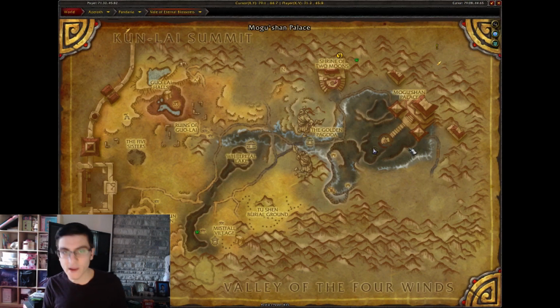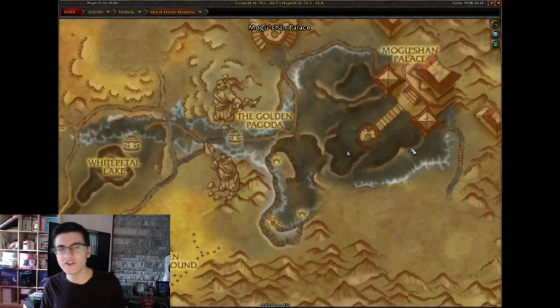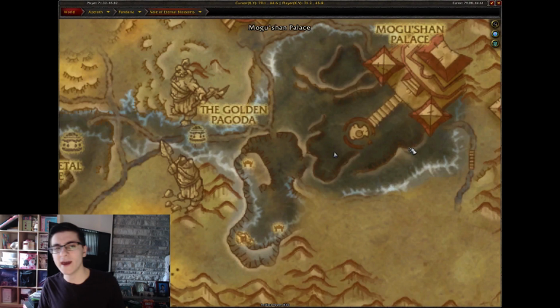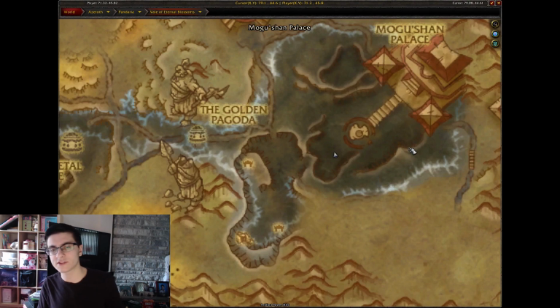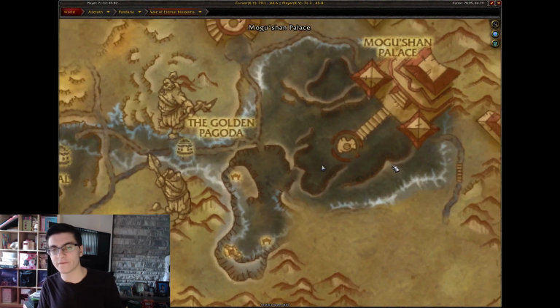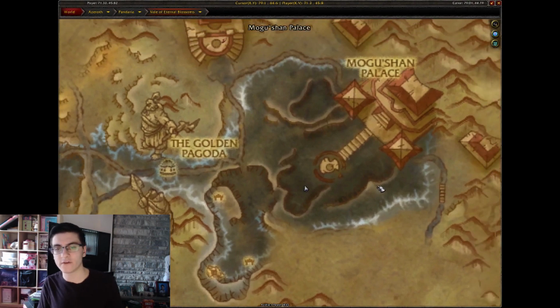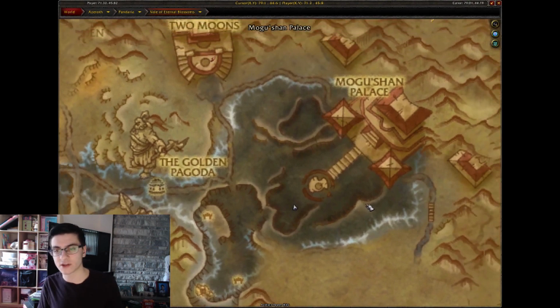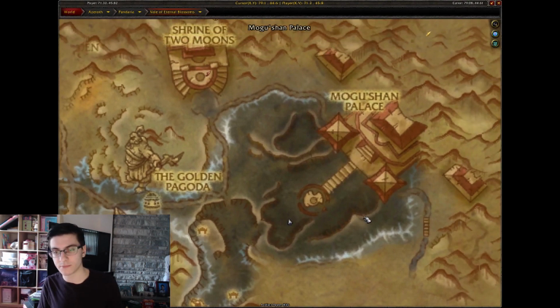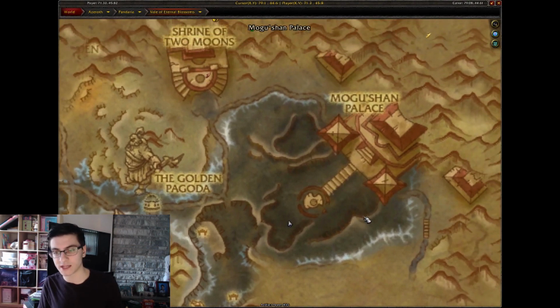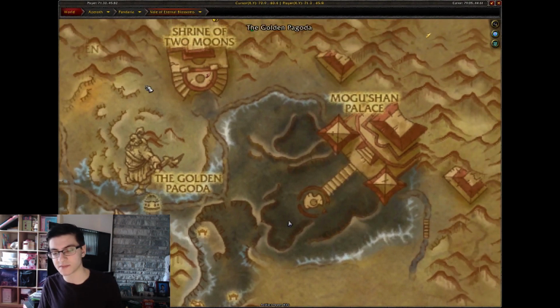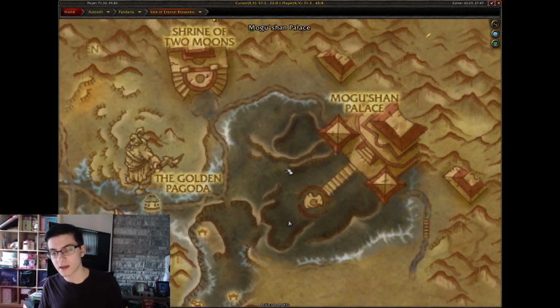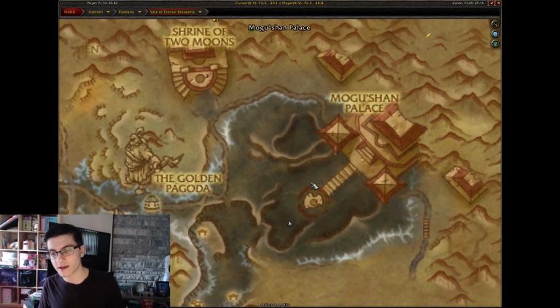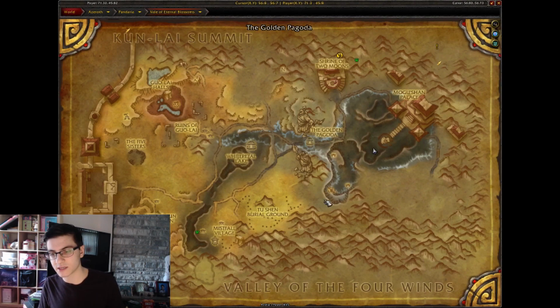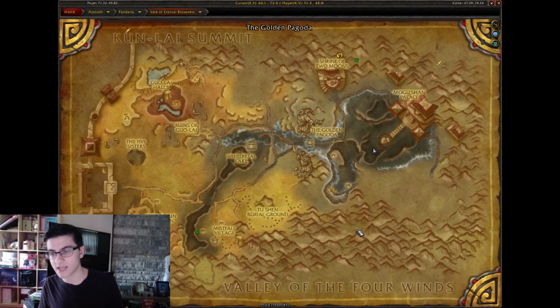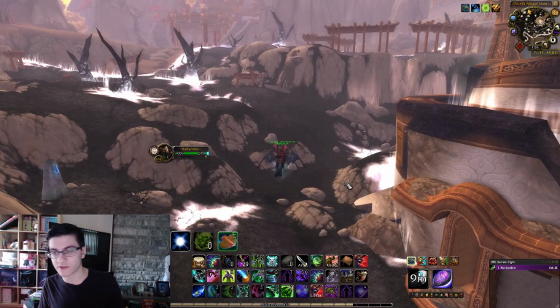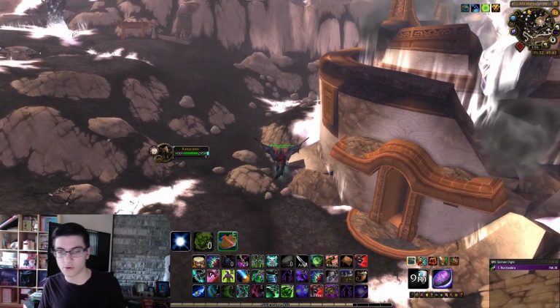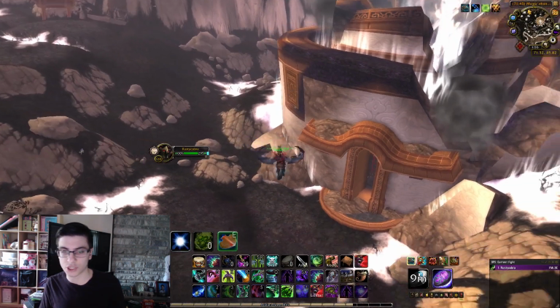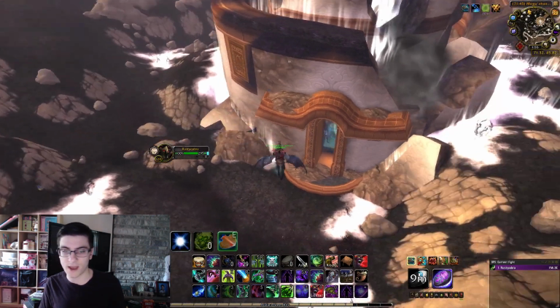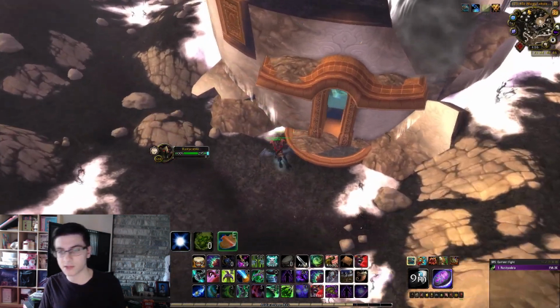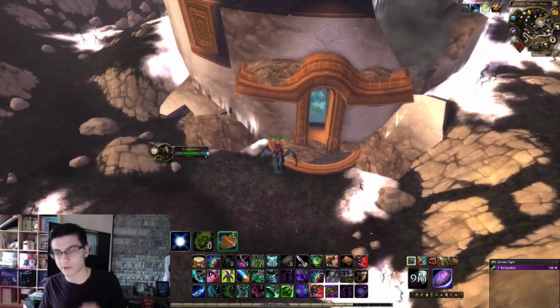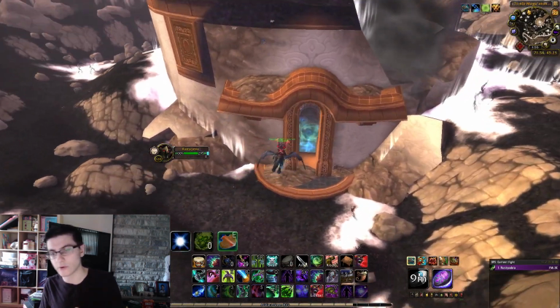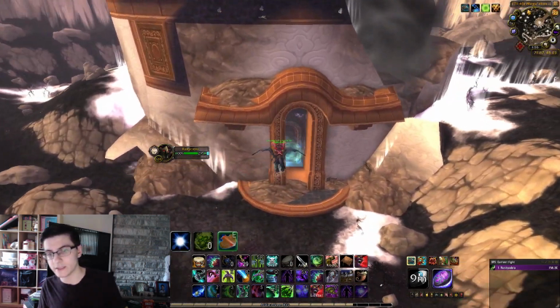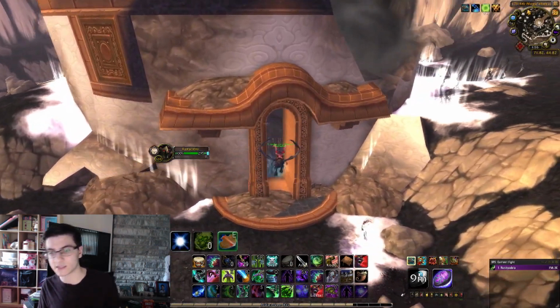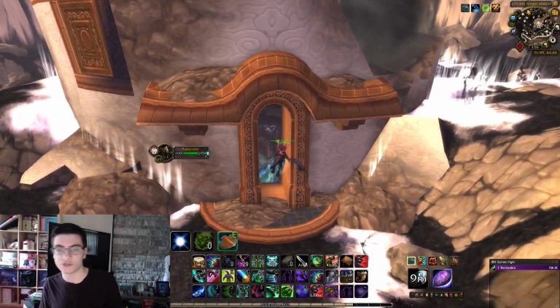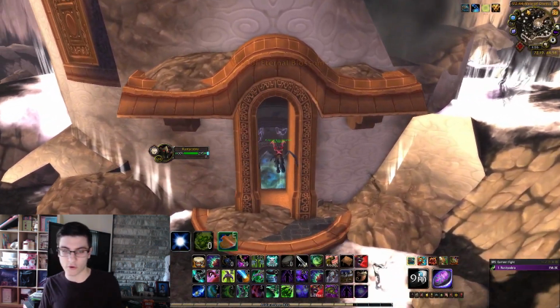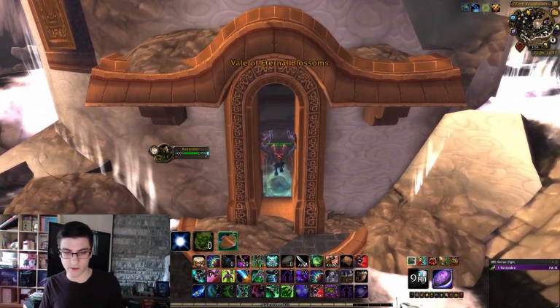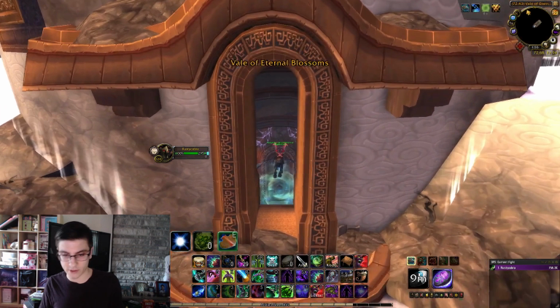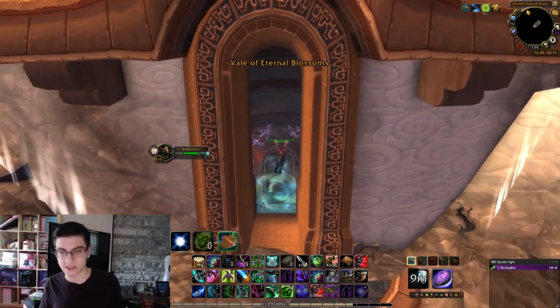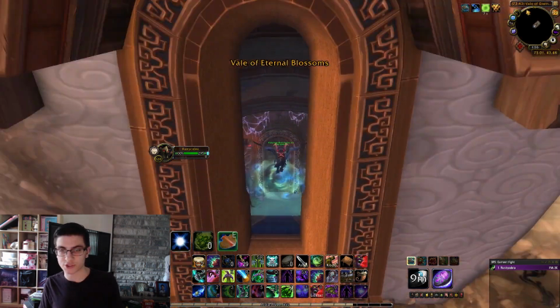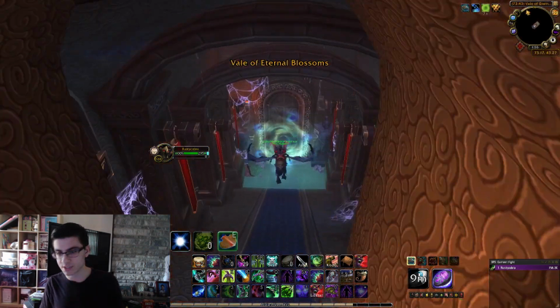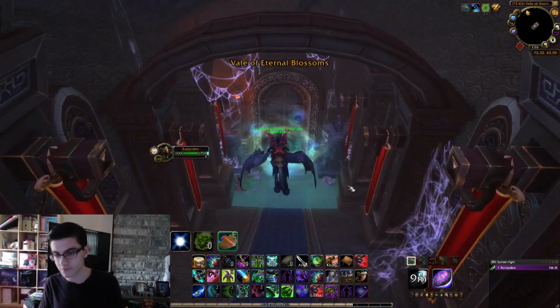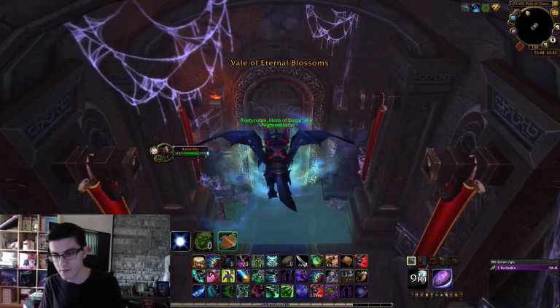After that, head over to the Vale of Eternal Blossoms, kind of to the south of Mogushan Palace. You're going to go into the Siege of Orgrimmar — there's the entrance to Siege of Orgrimmar.